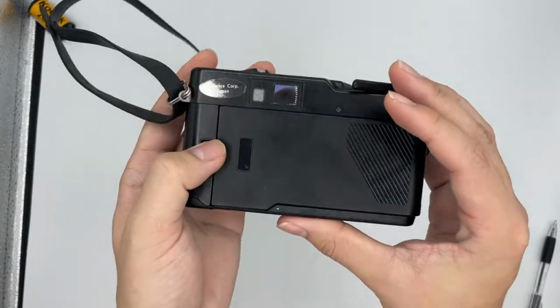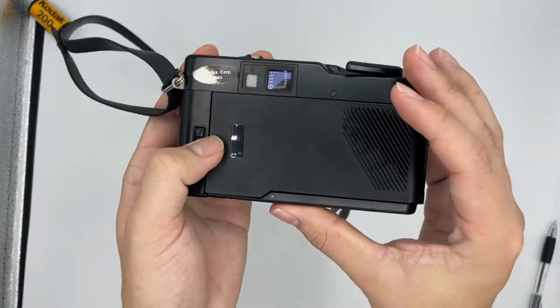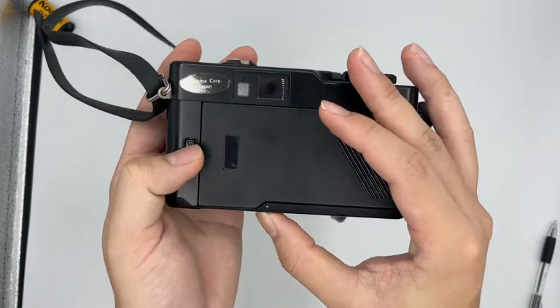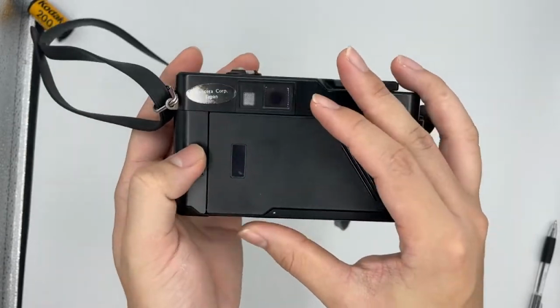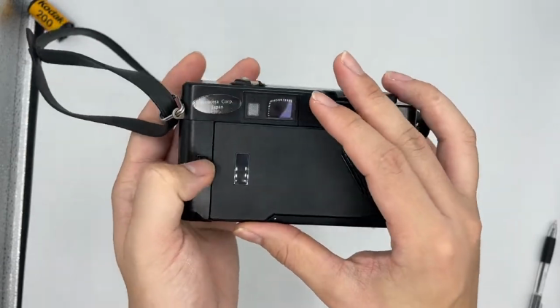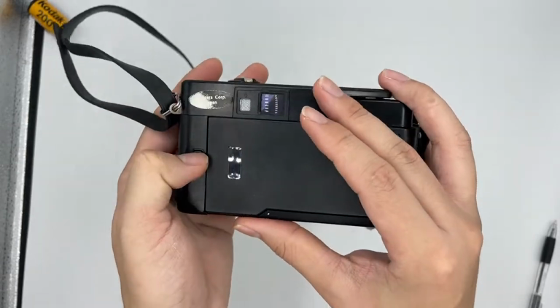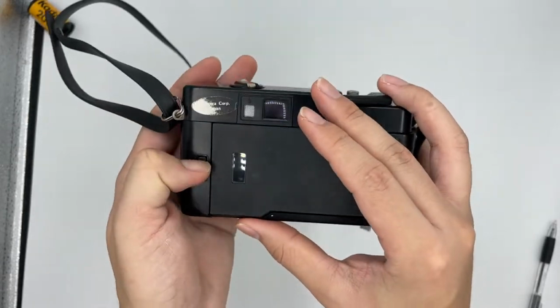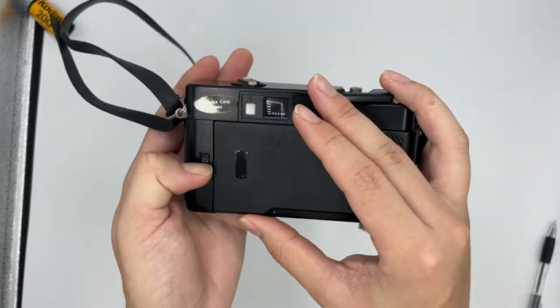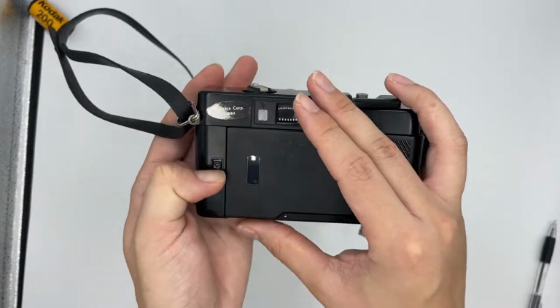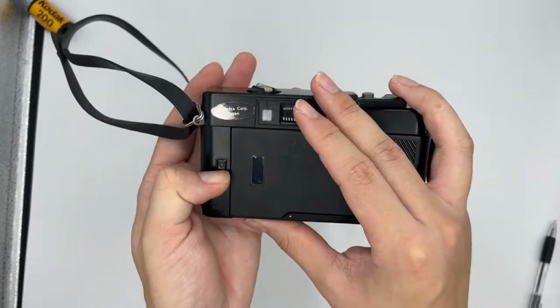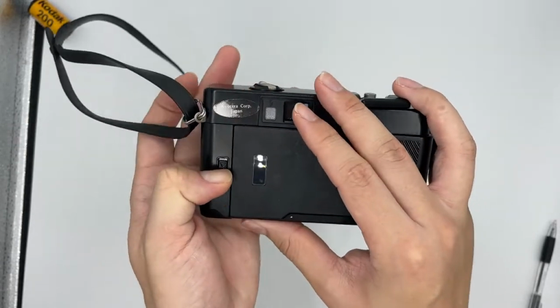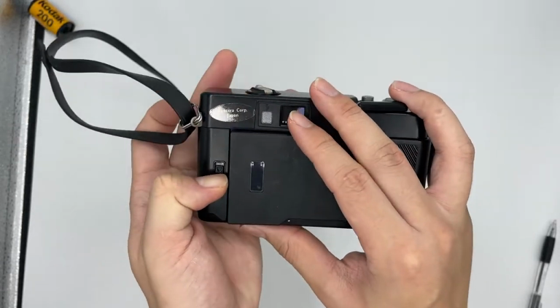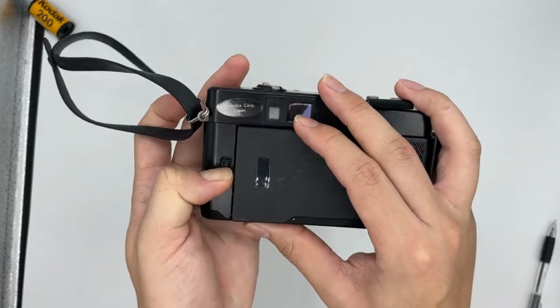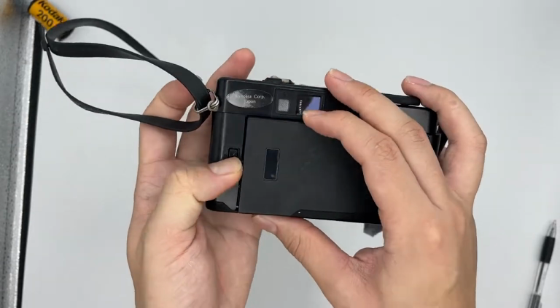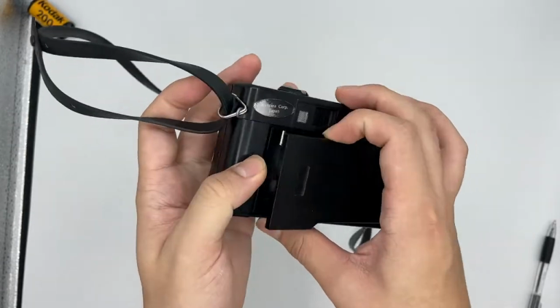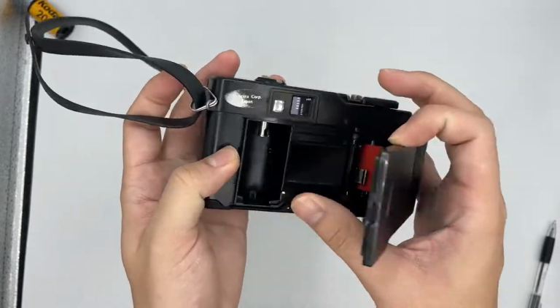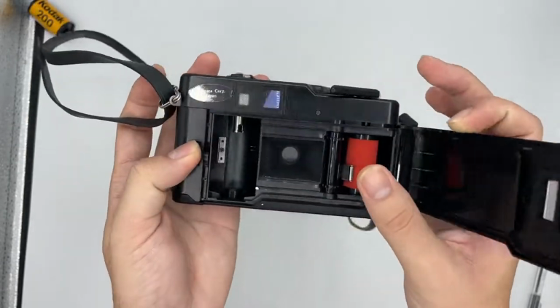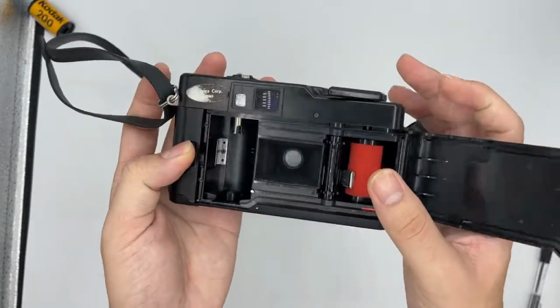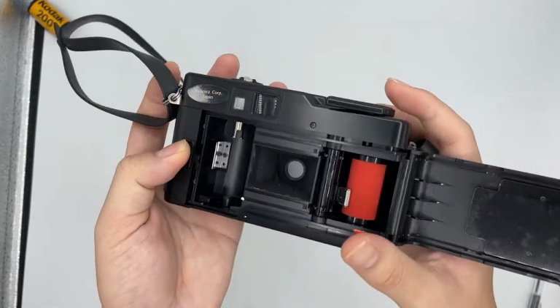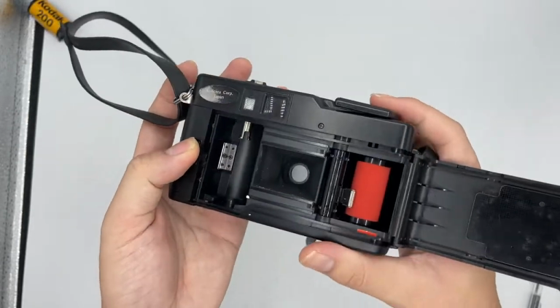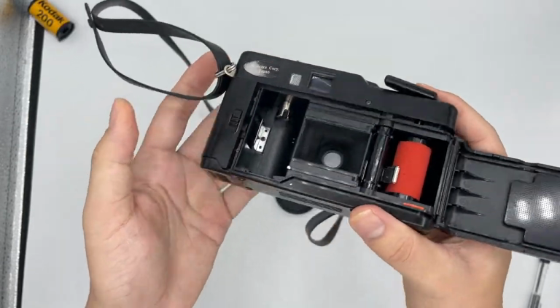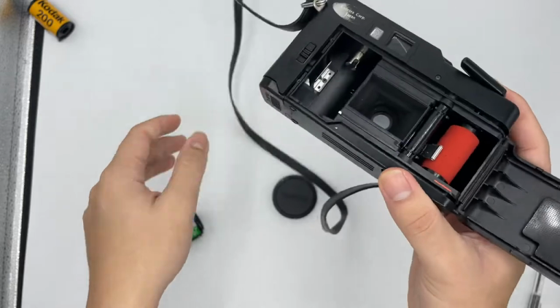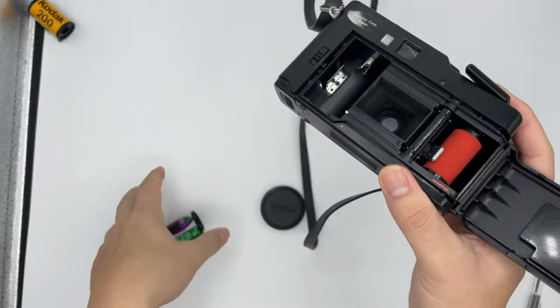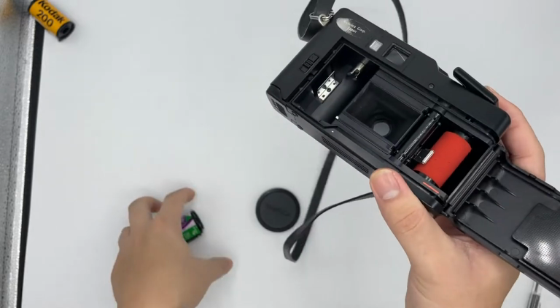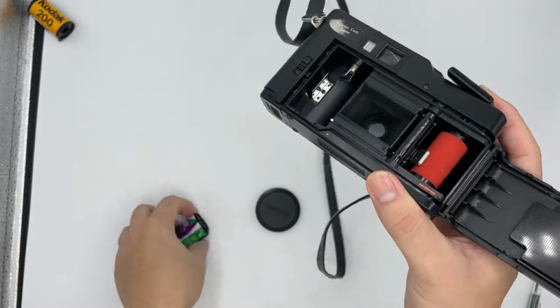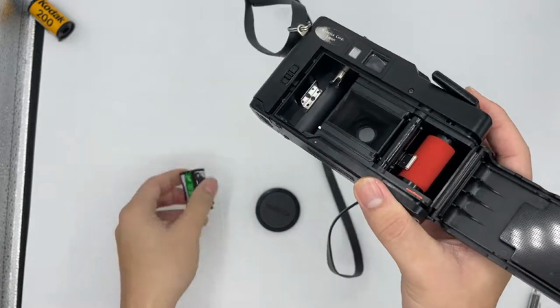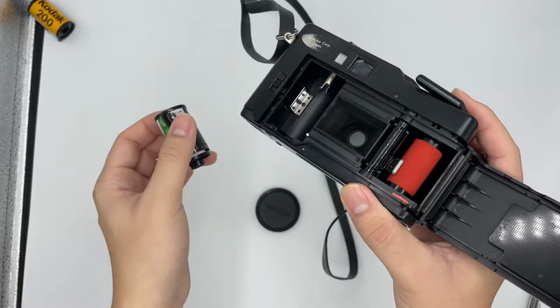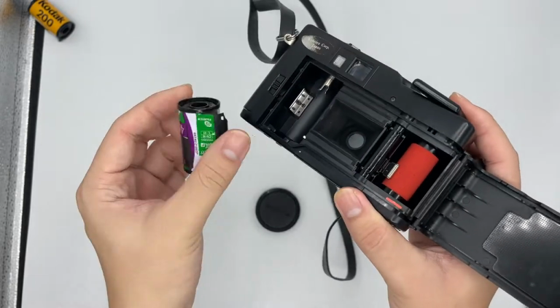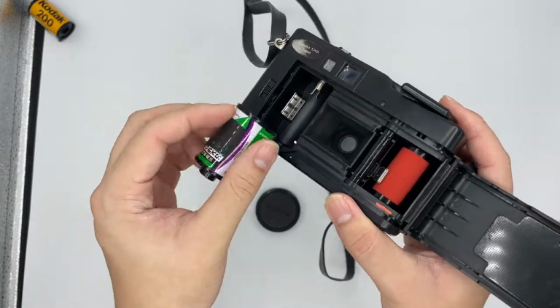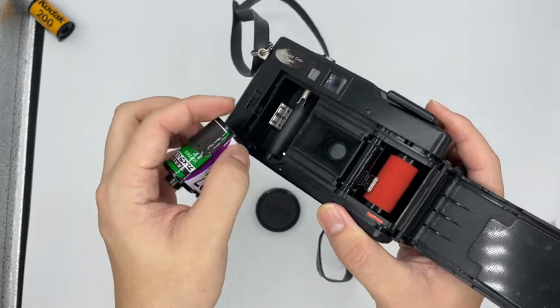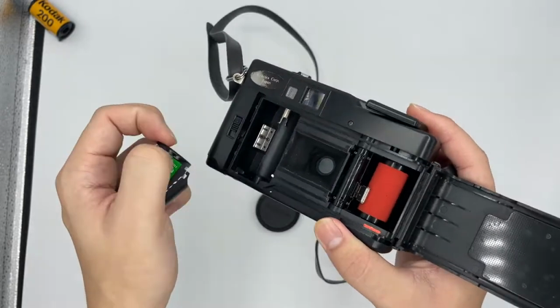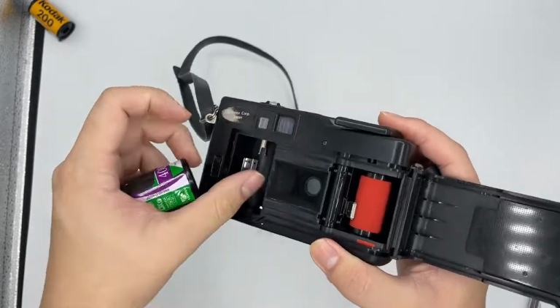First of all, we have to insert the film. So just open it back right here and insert the film.